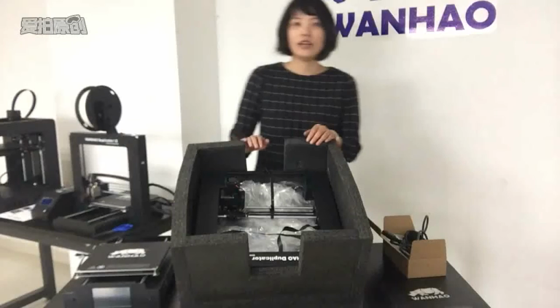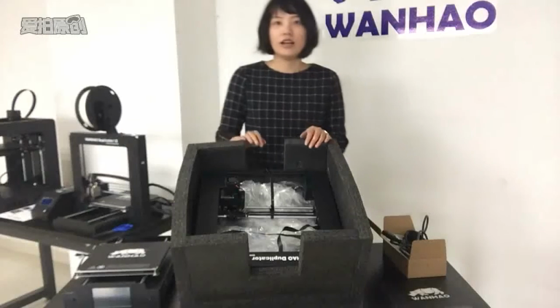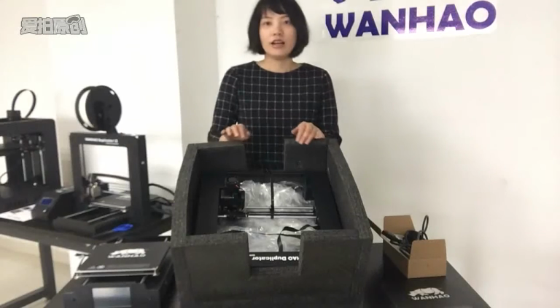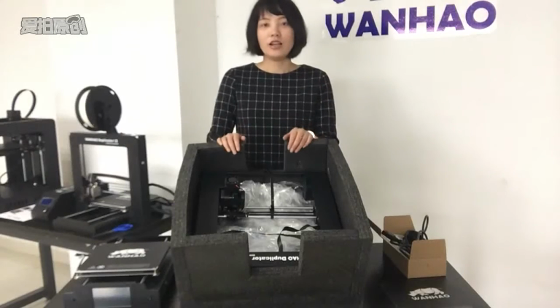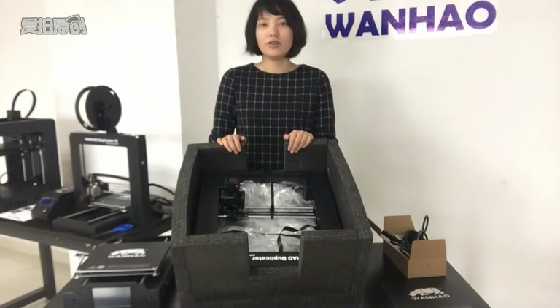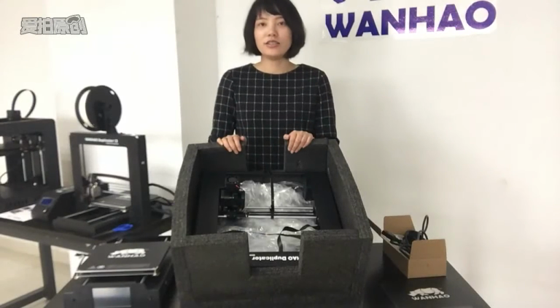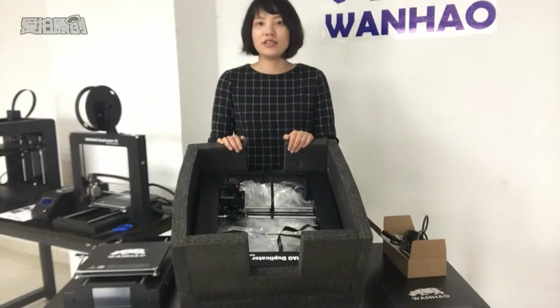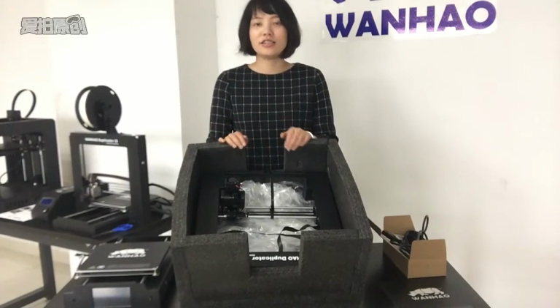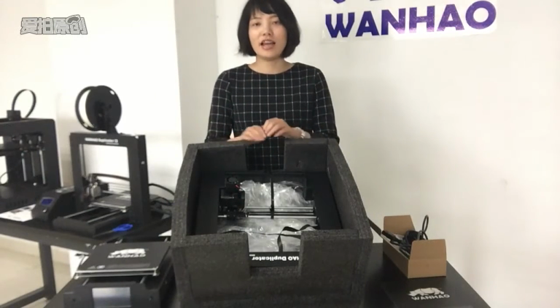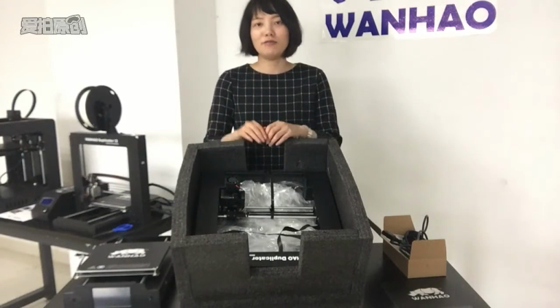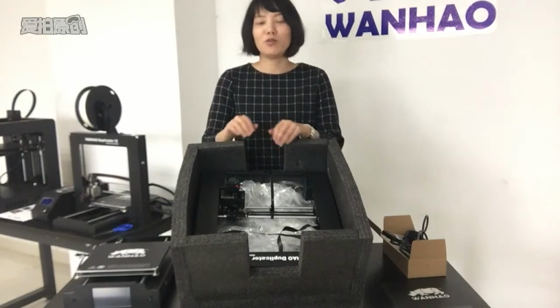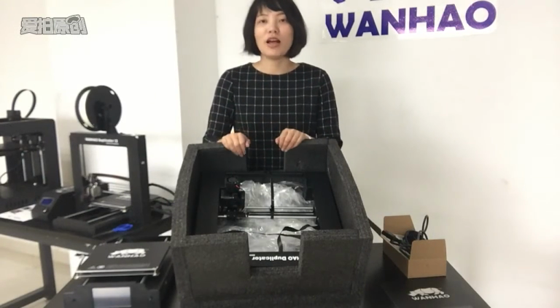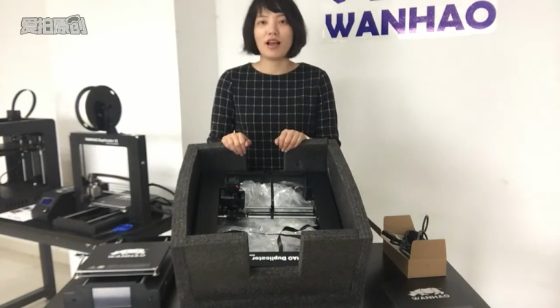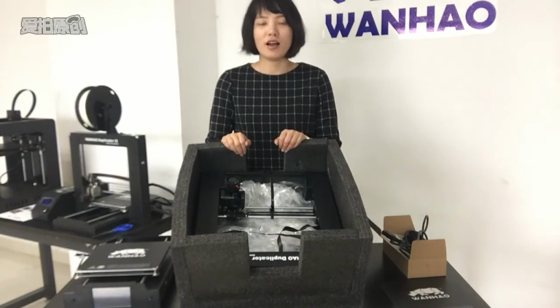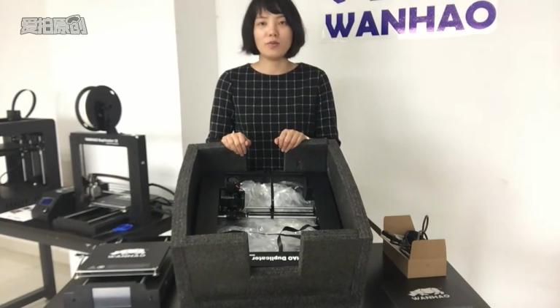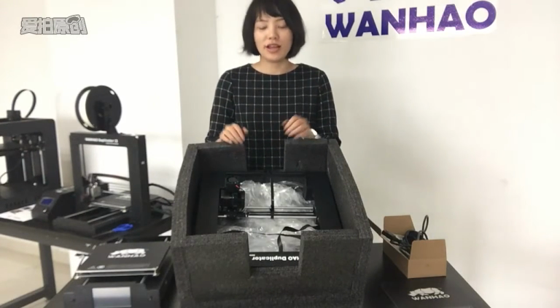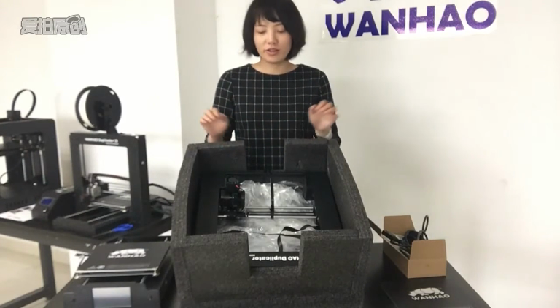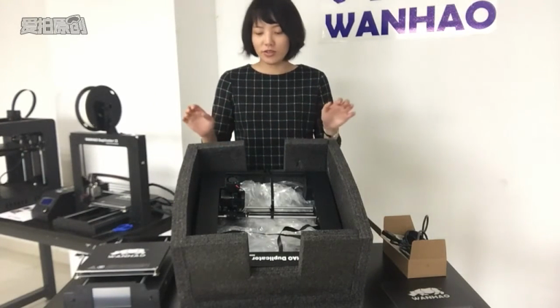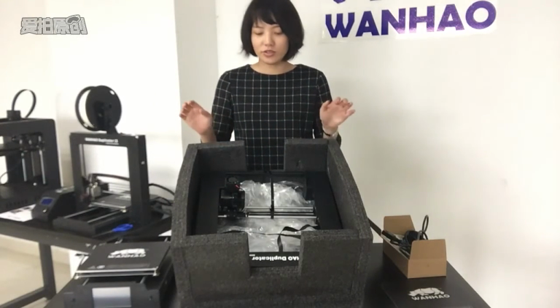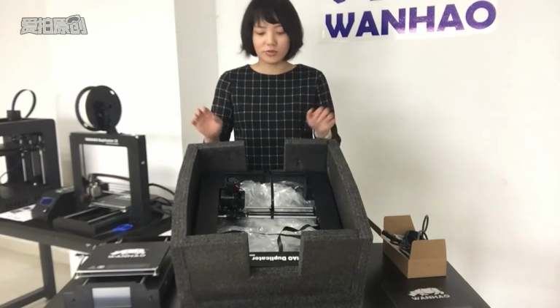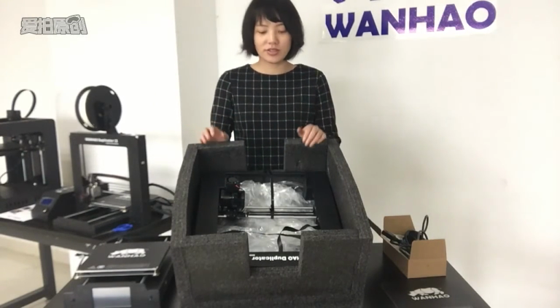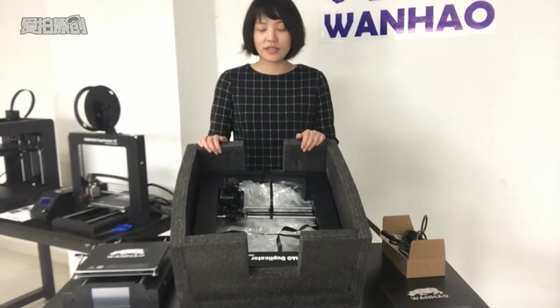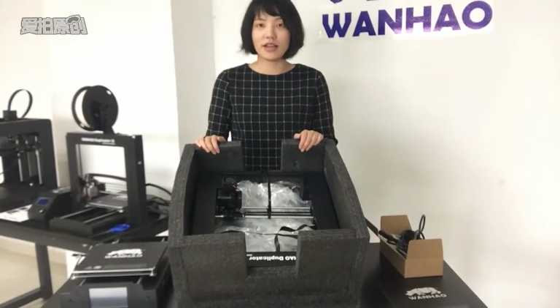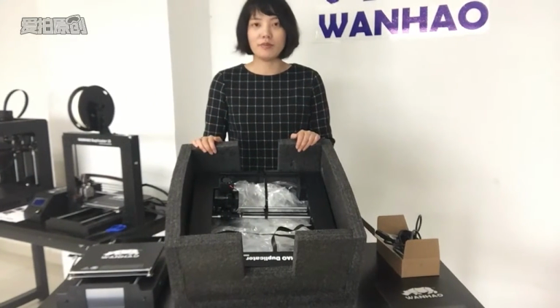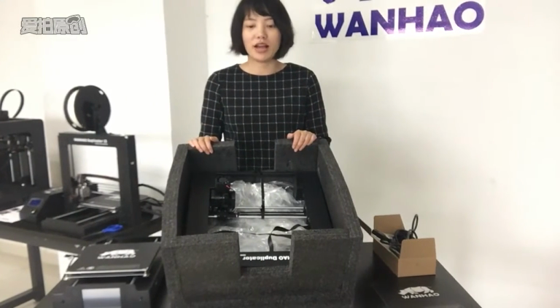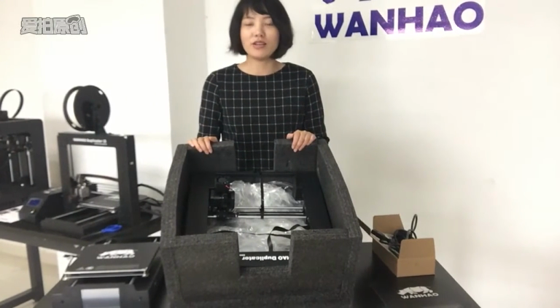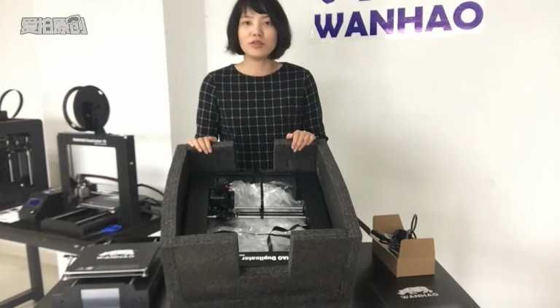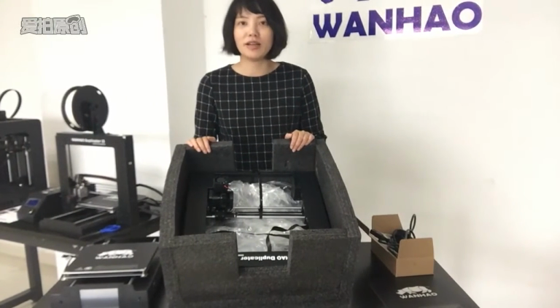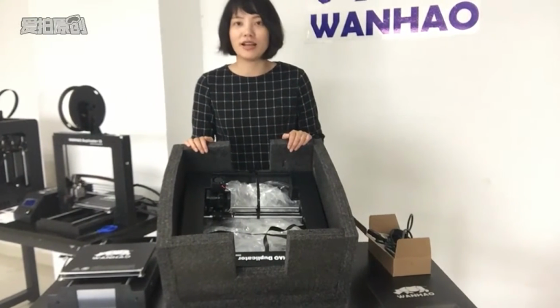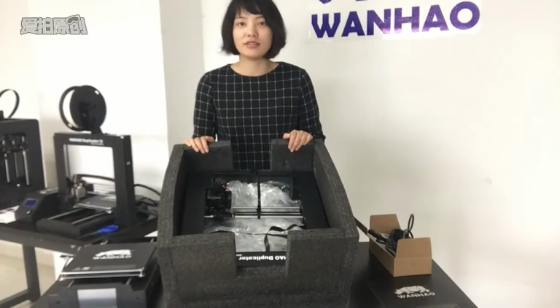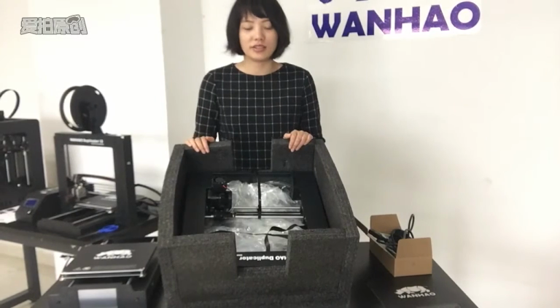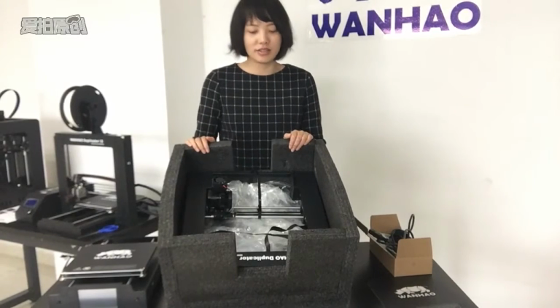Hello, this is Kelly from Wanhao. We are going to set up the I3 Plus together.